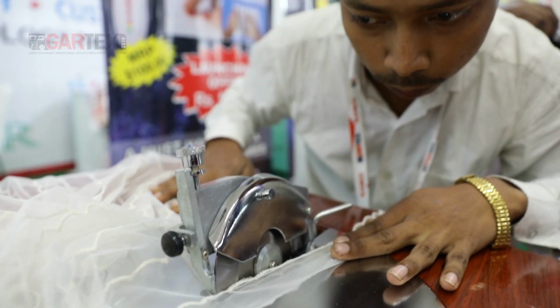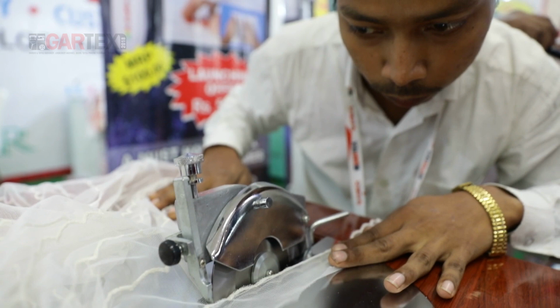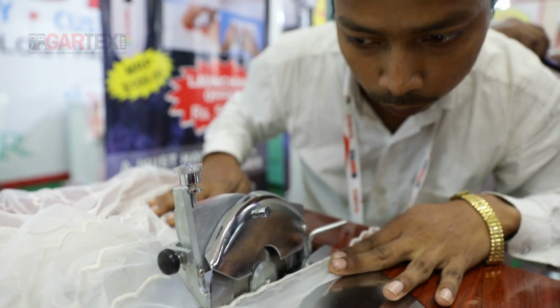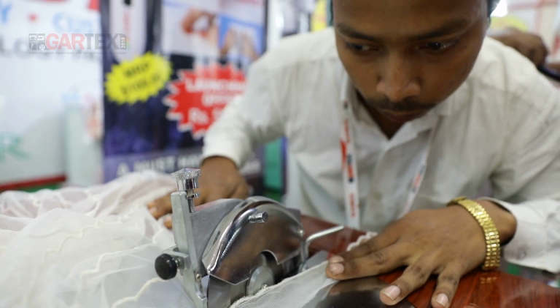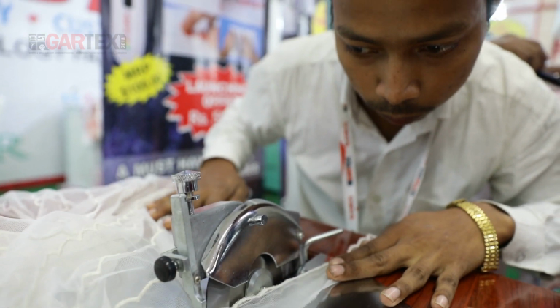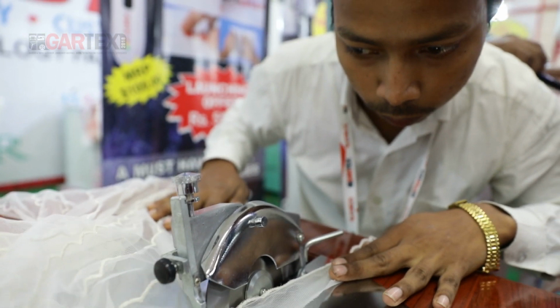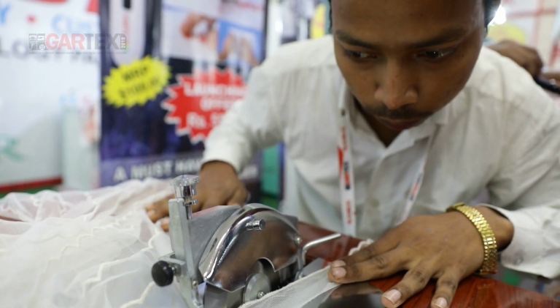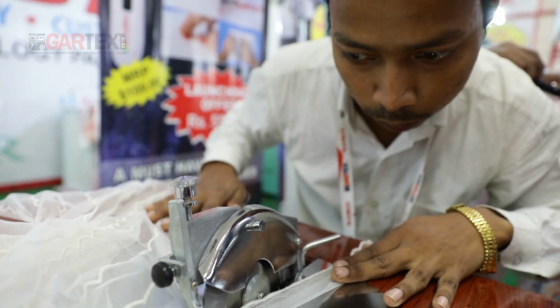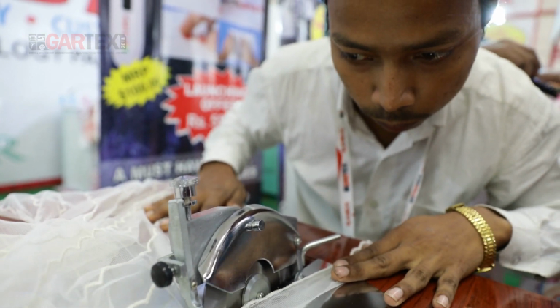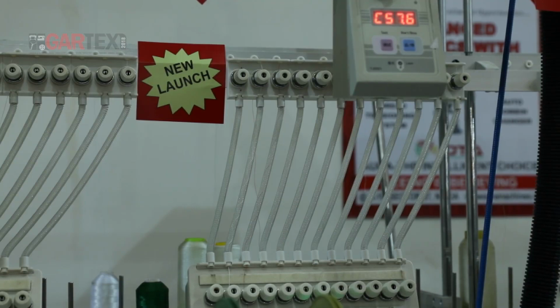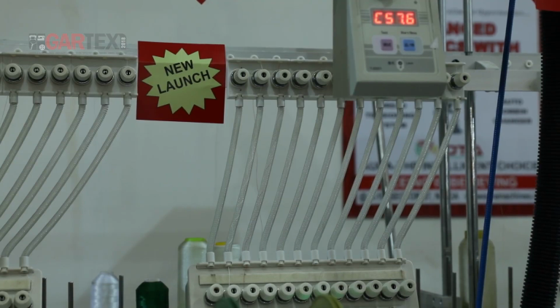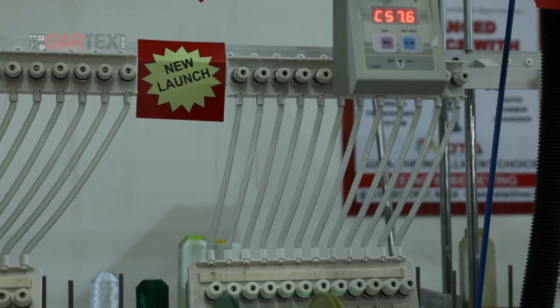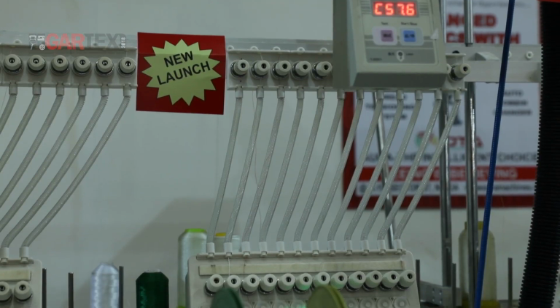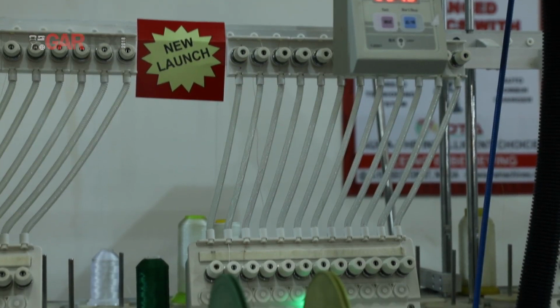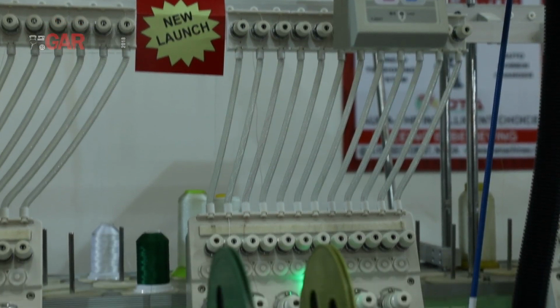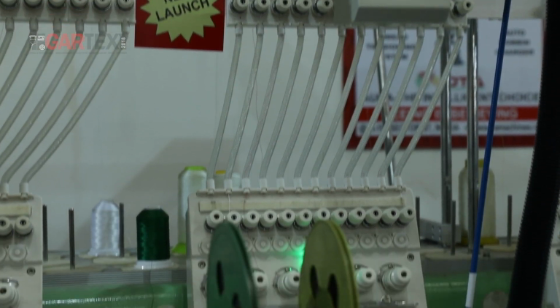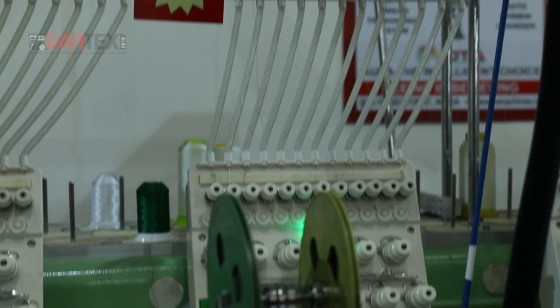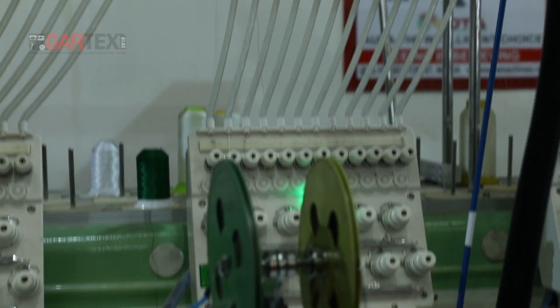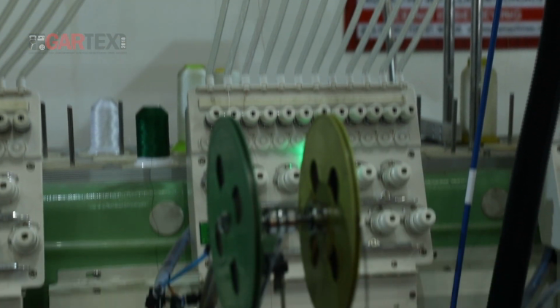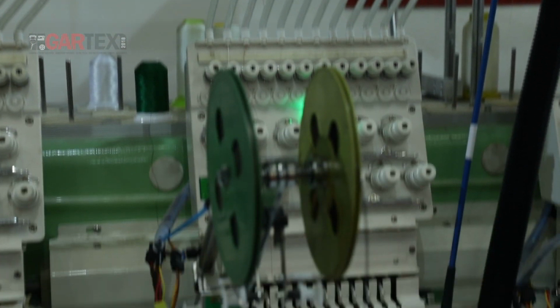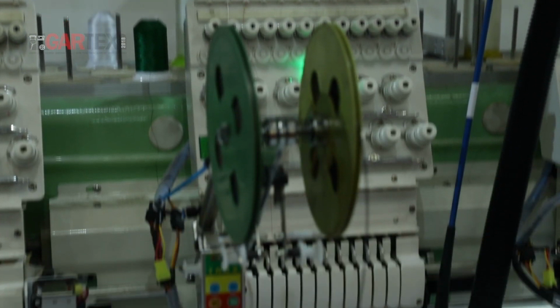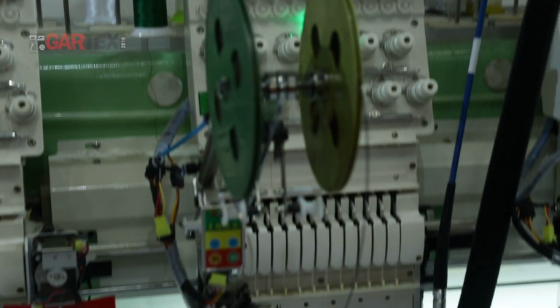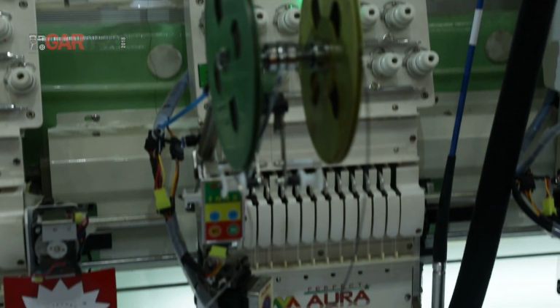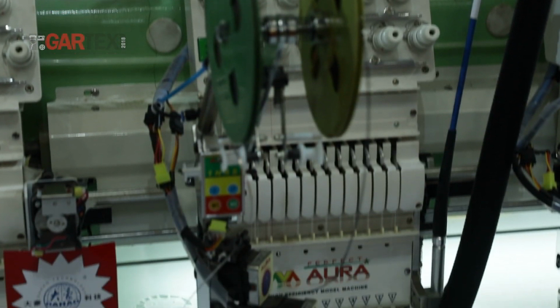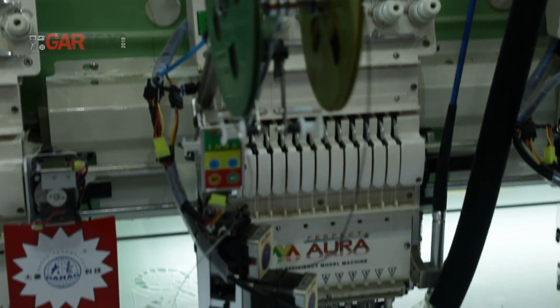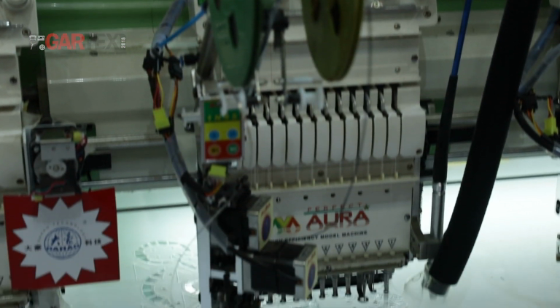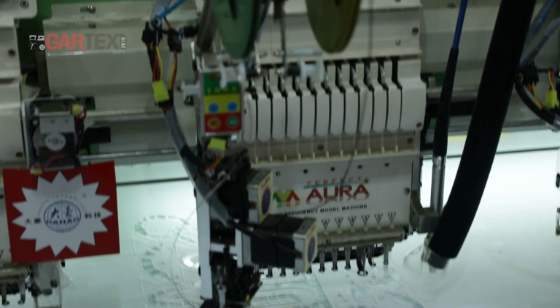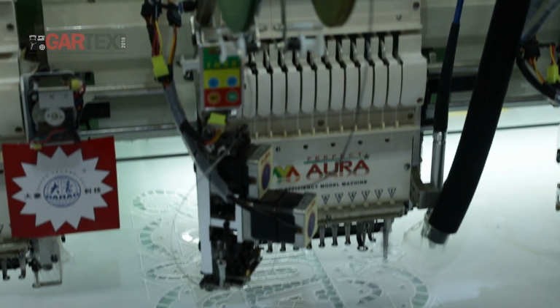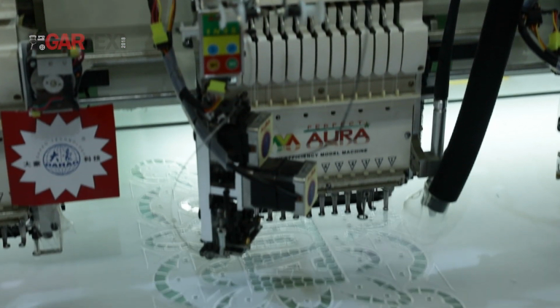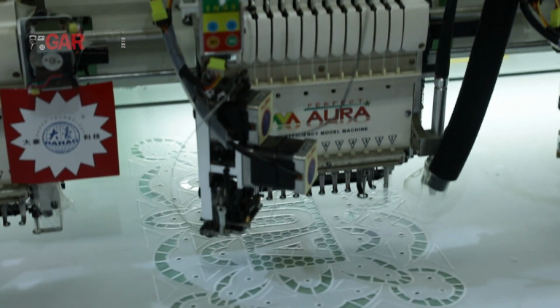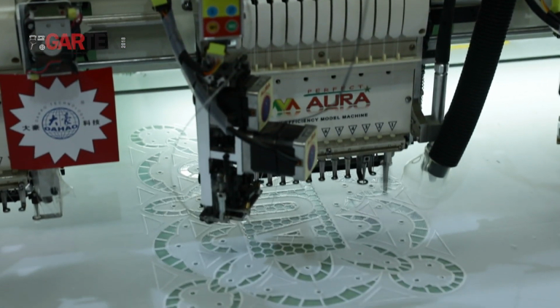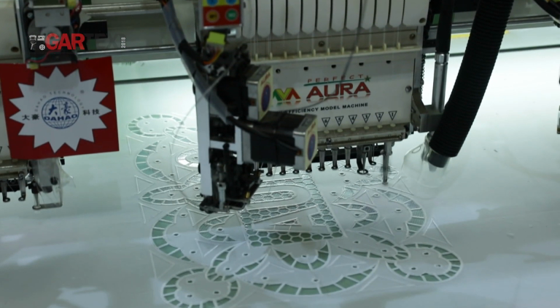The twin sequence with the motor cut technology — this is also new and first time showcased in India at Gartex.